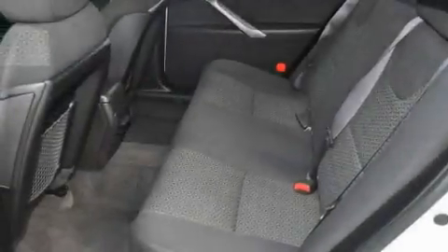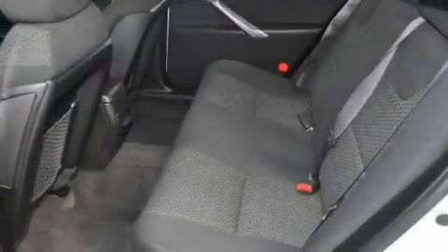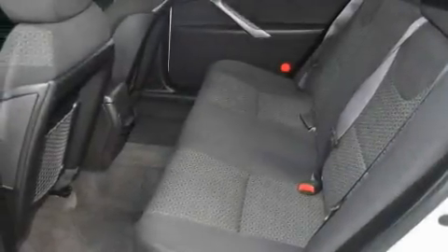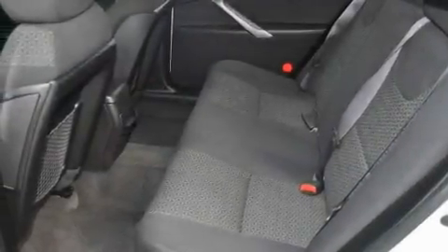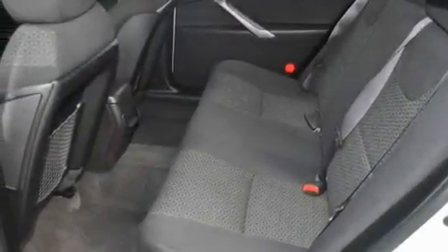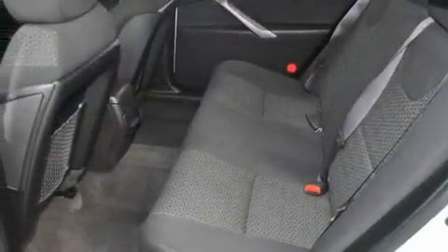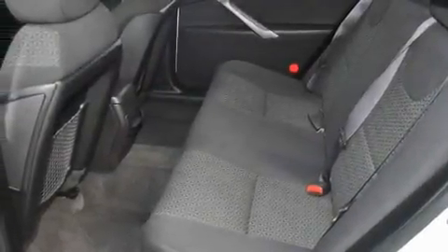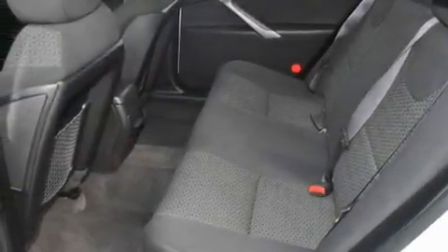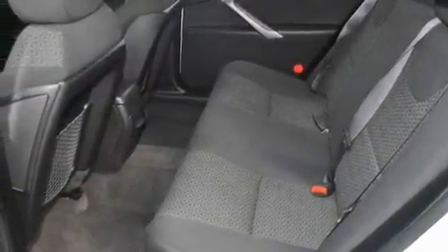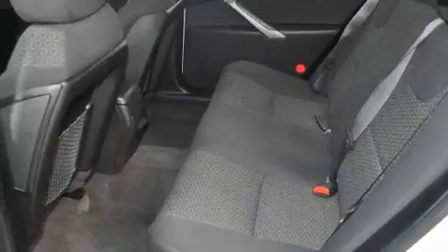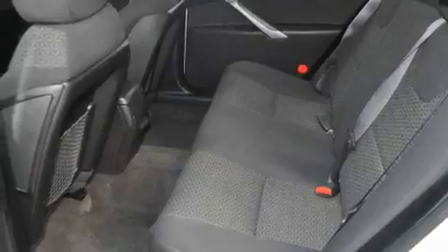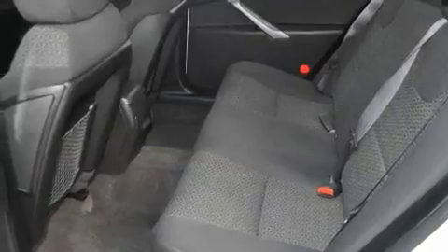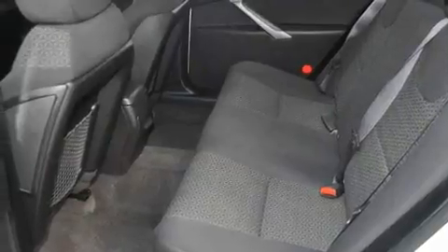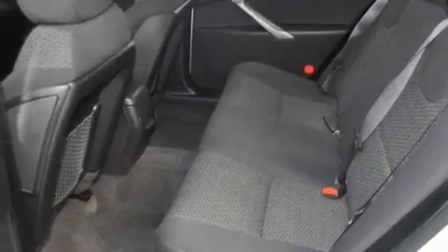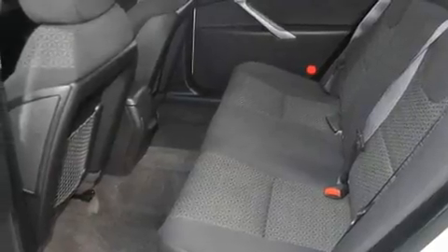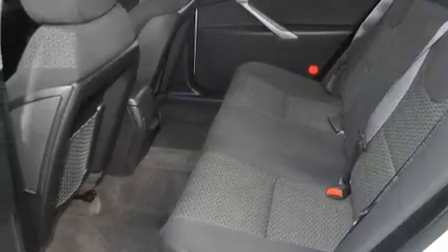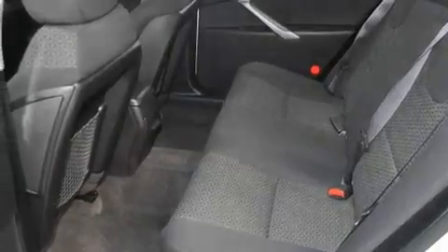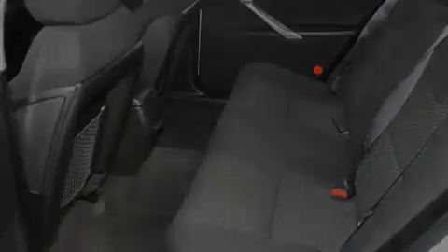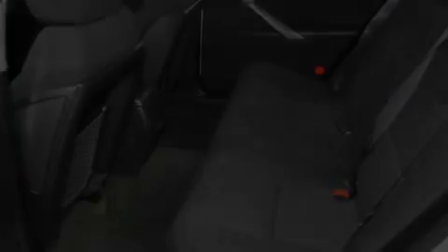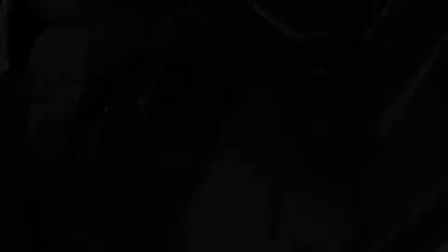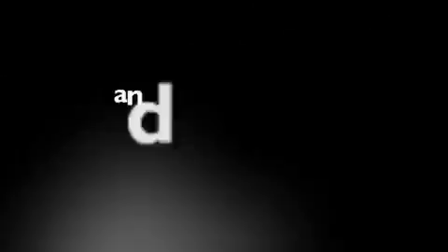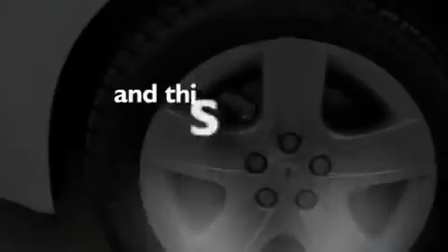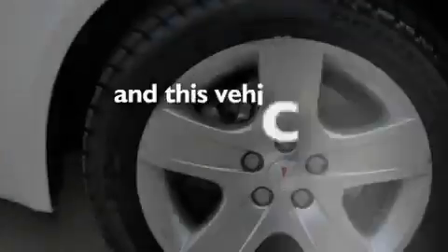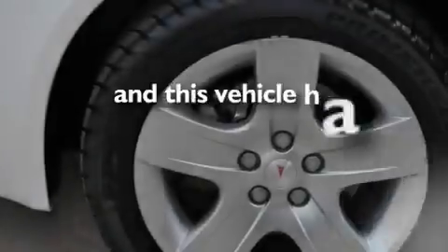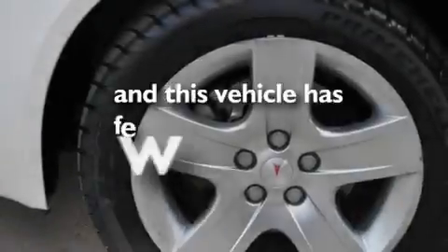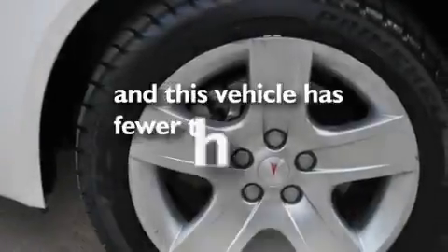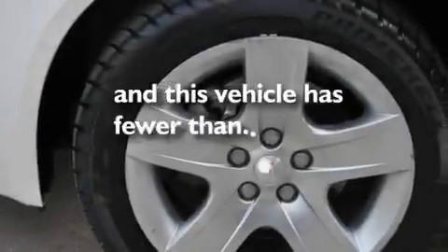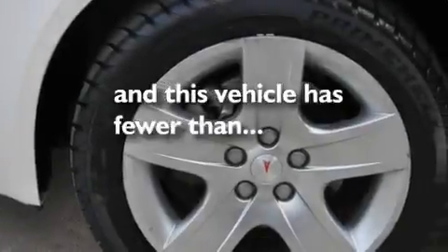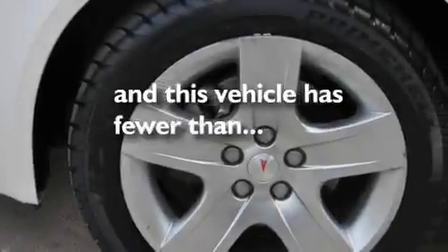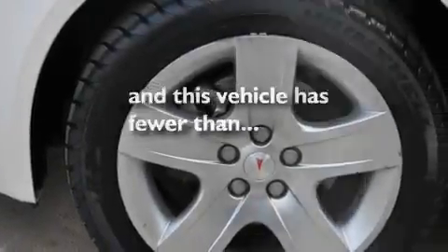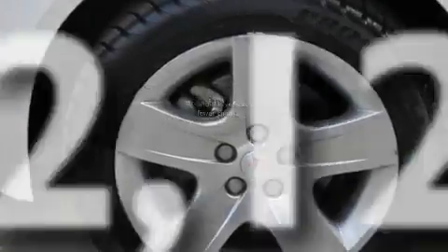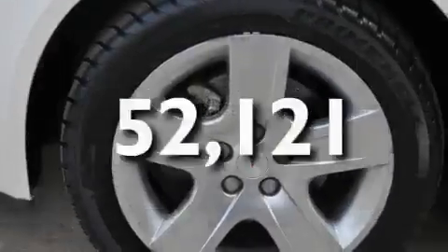Additional features include a security system, traction control, an audio equalizer, and this vehicle has less than 53,000 miles.